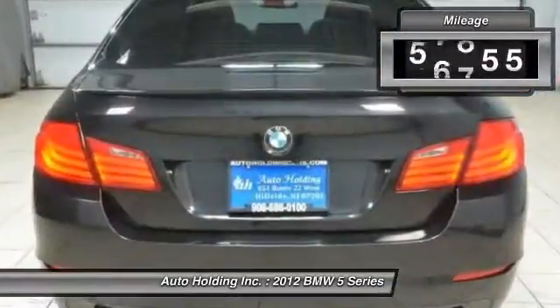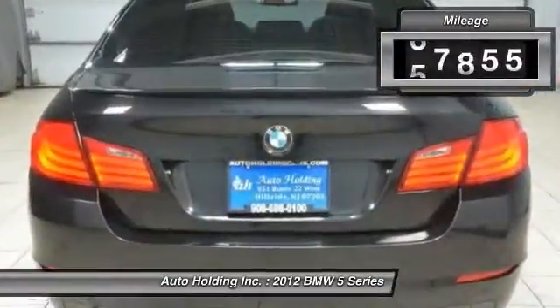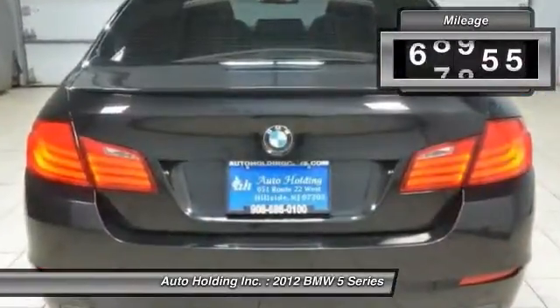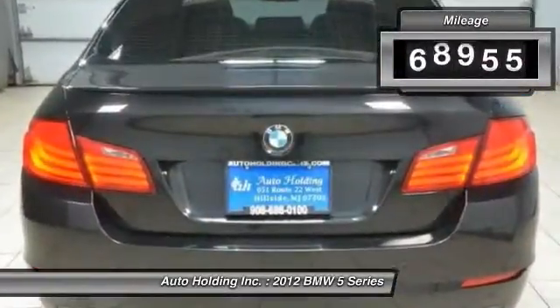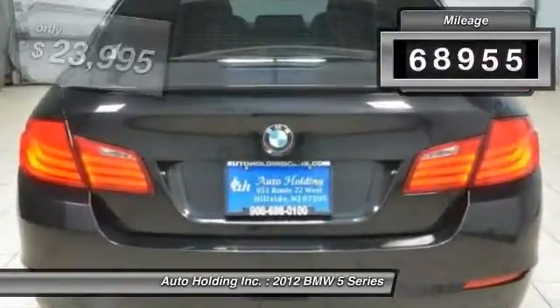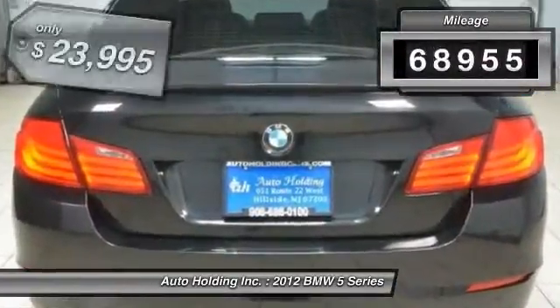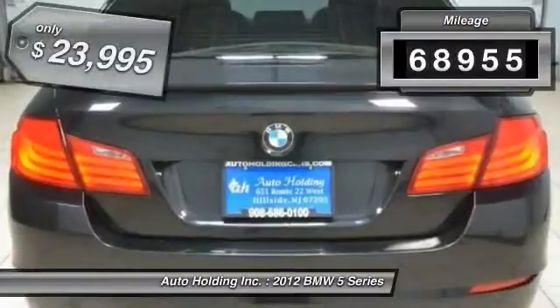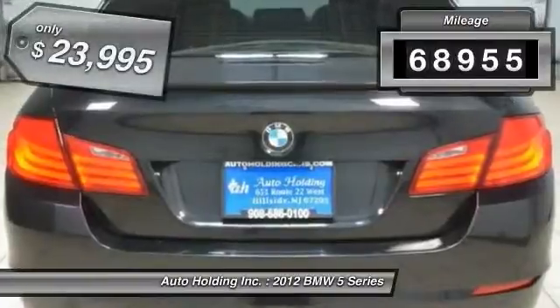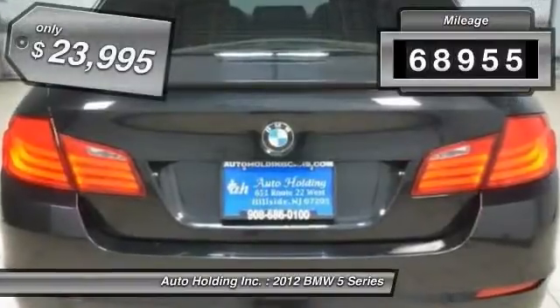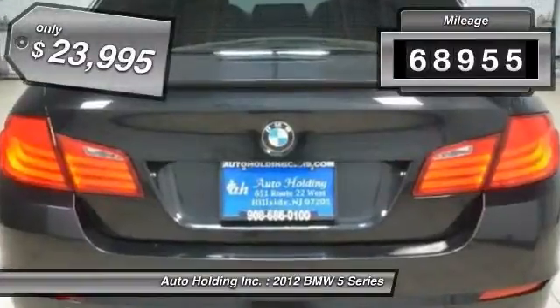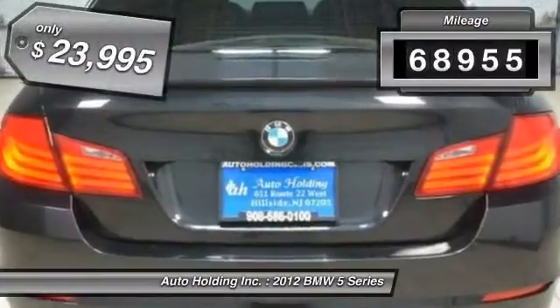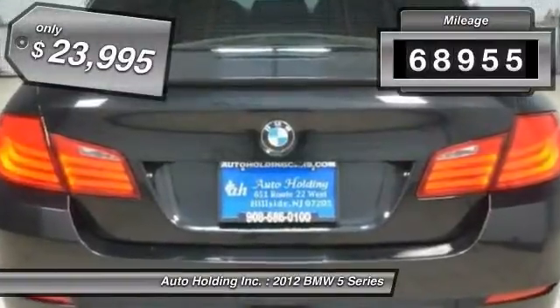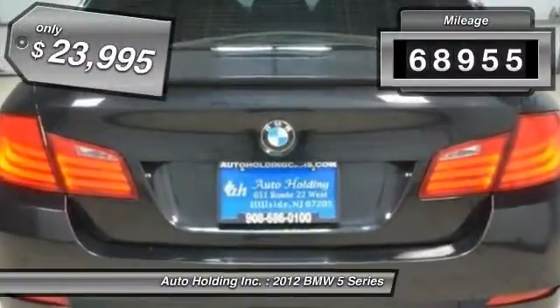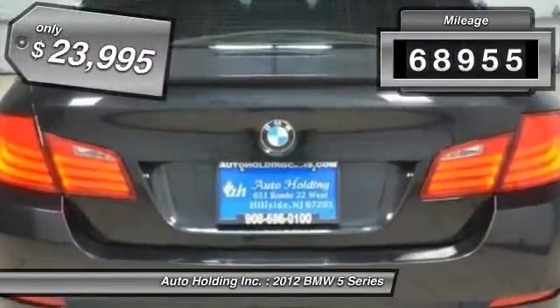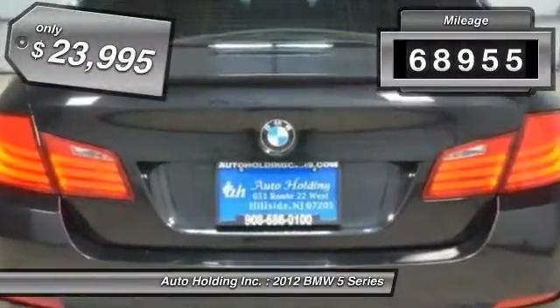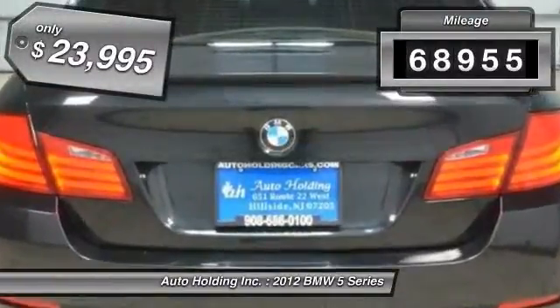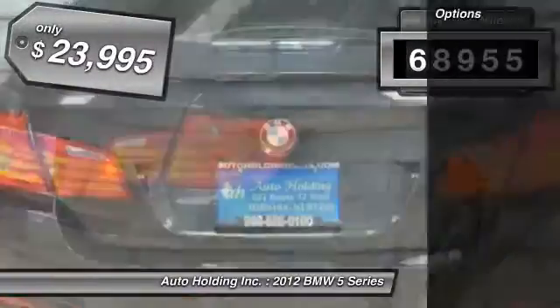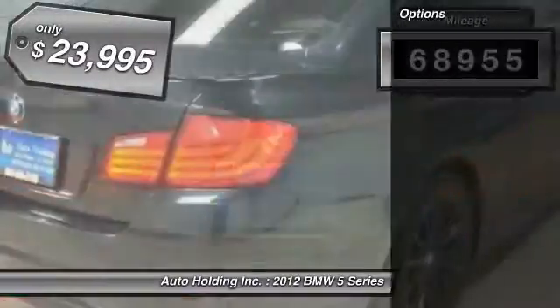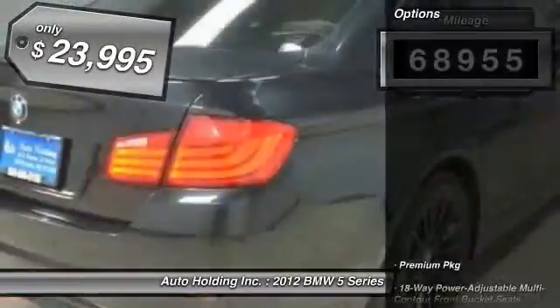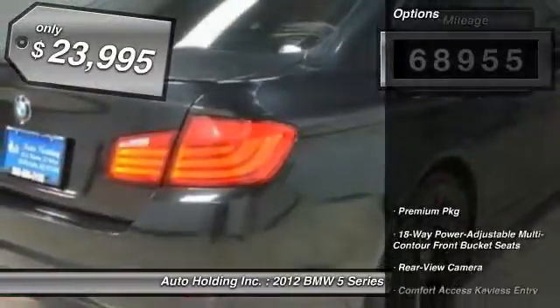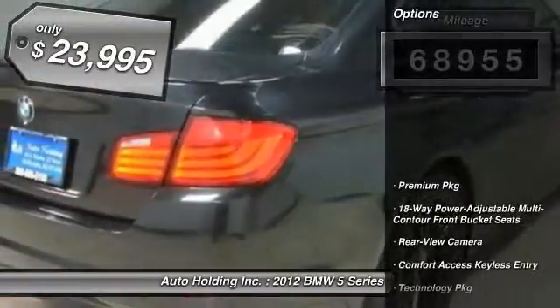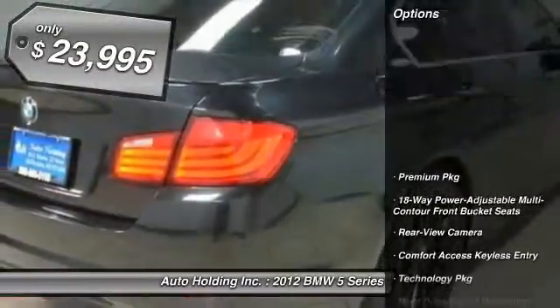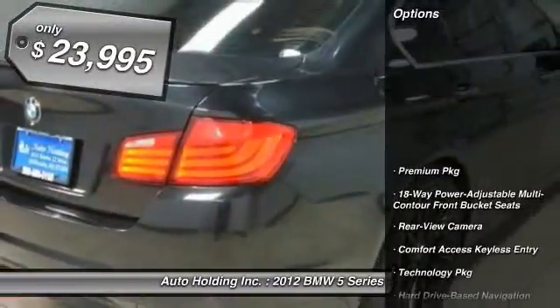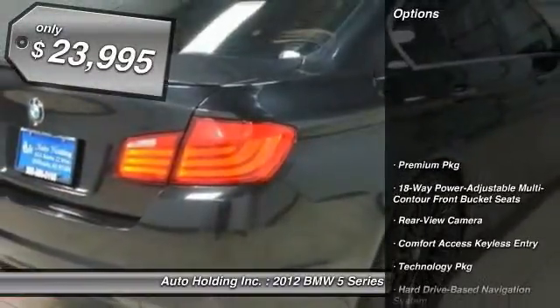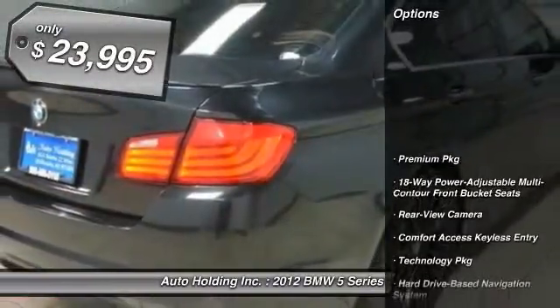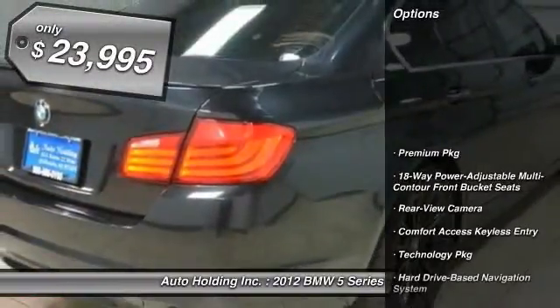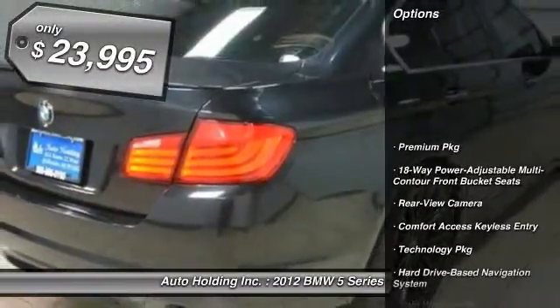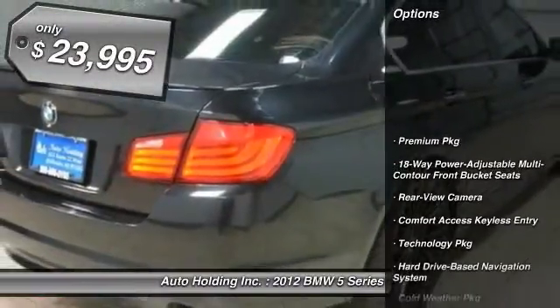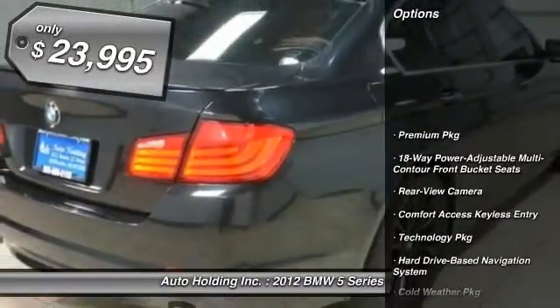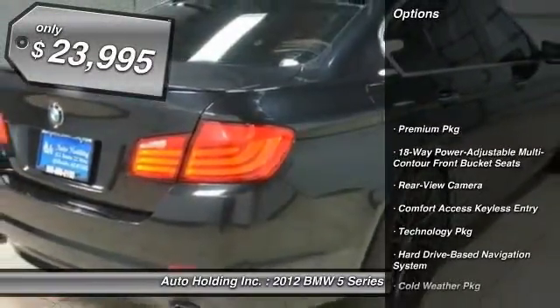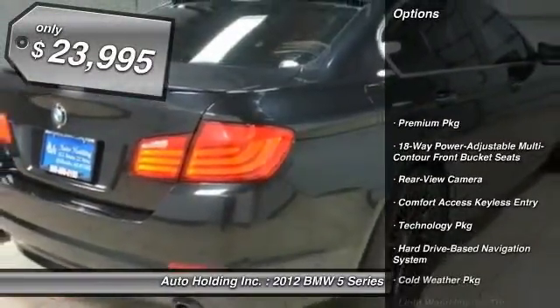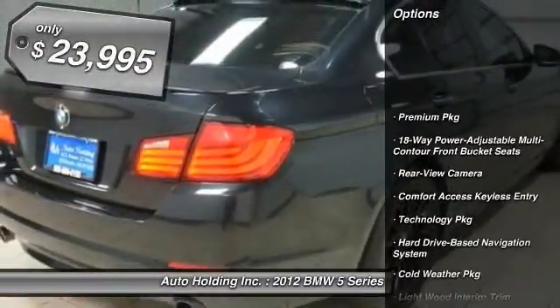This vehicle has less than 70,000 miles and is priced below $25,000.